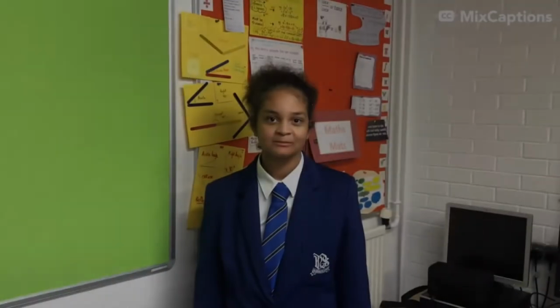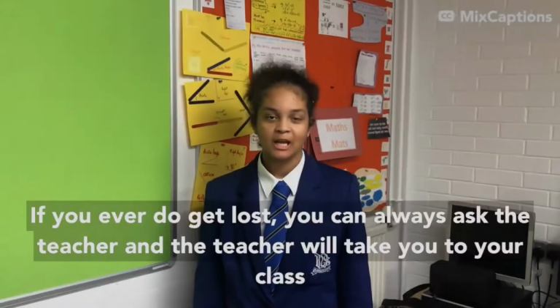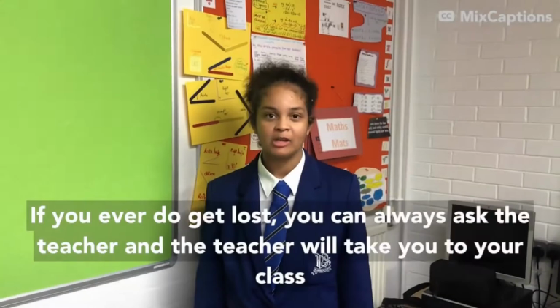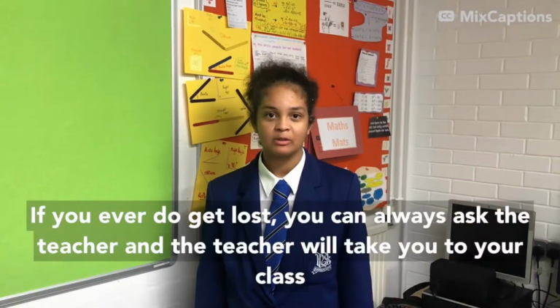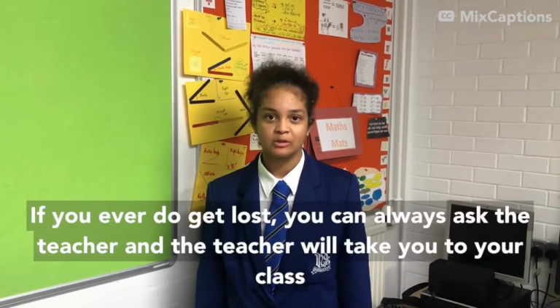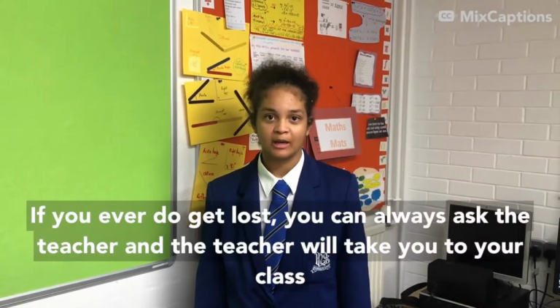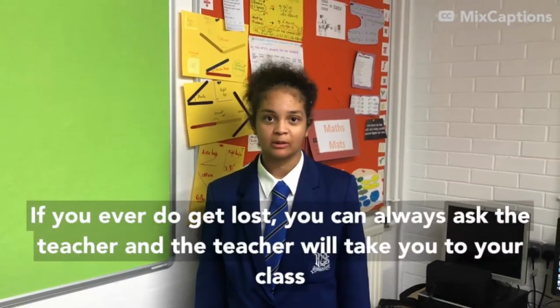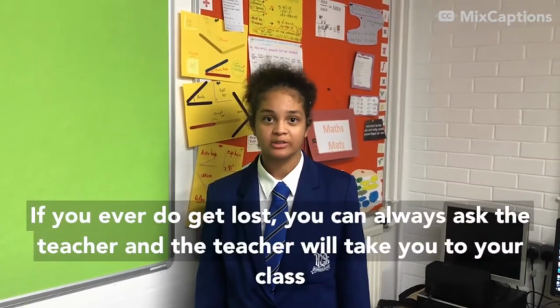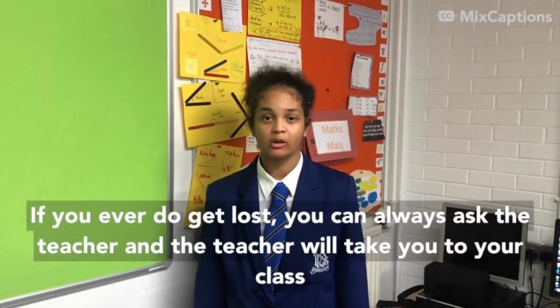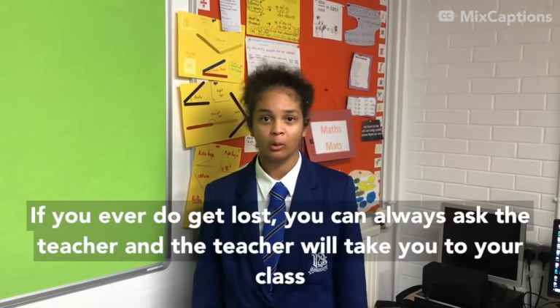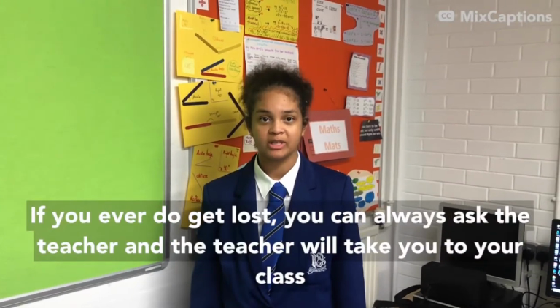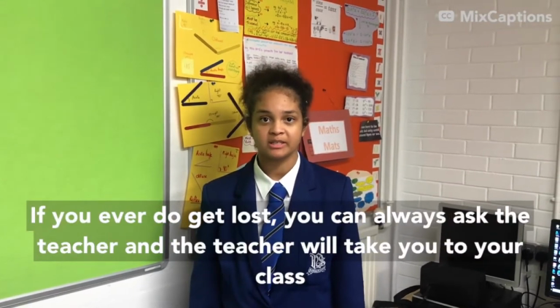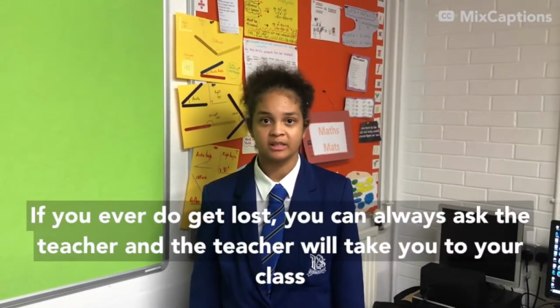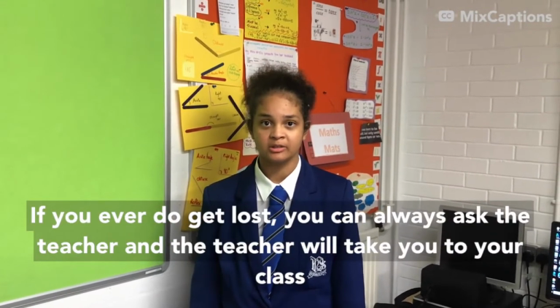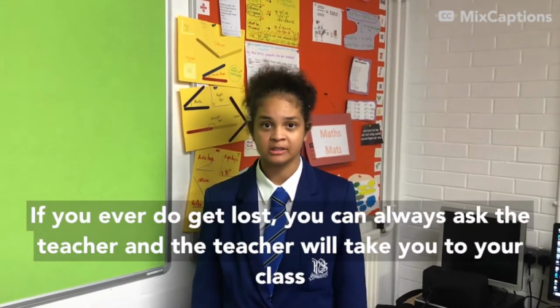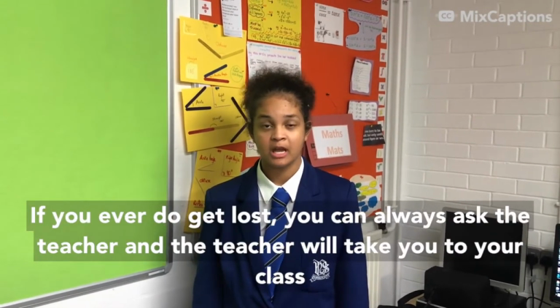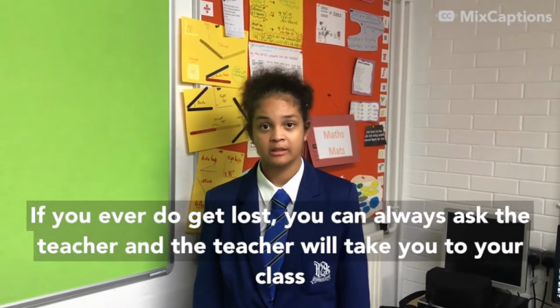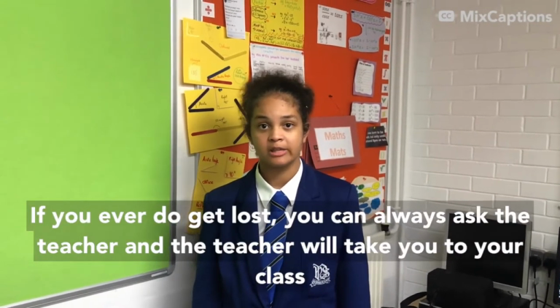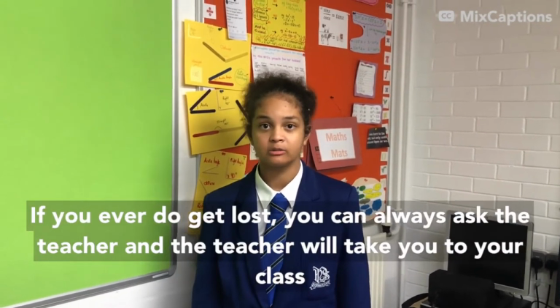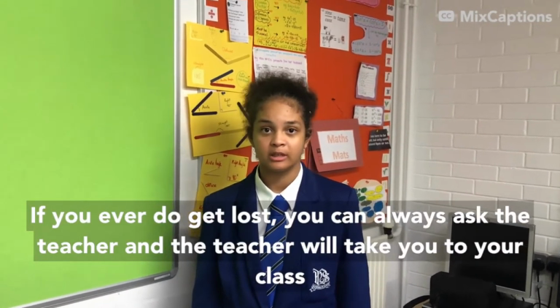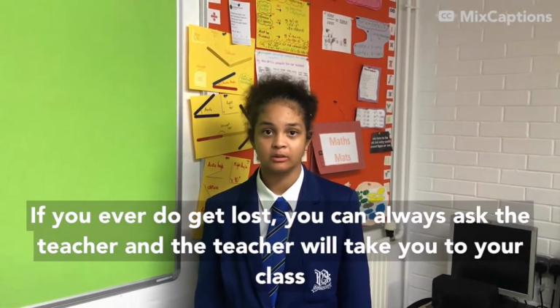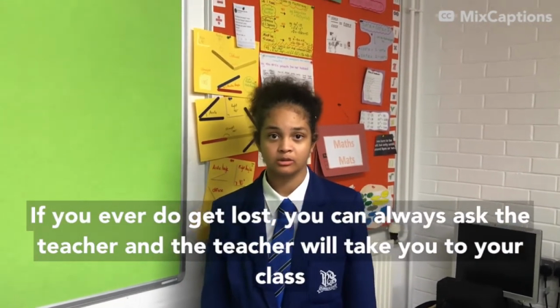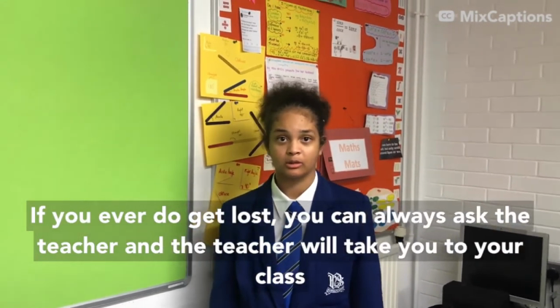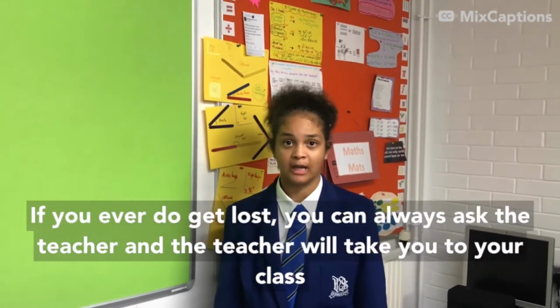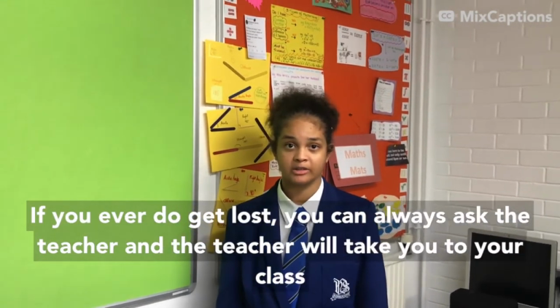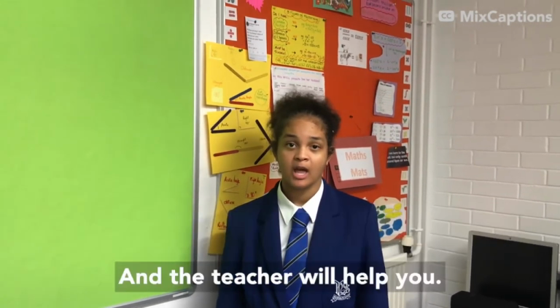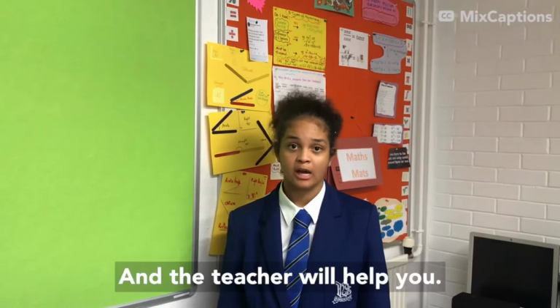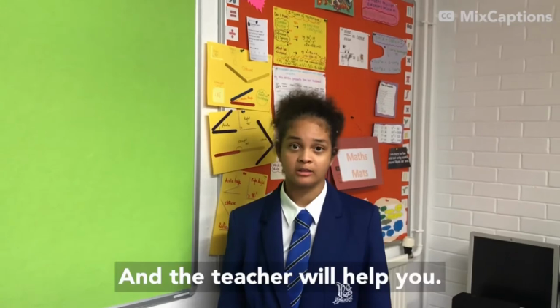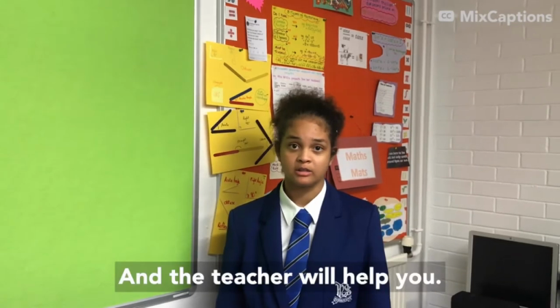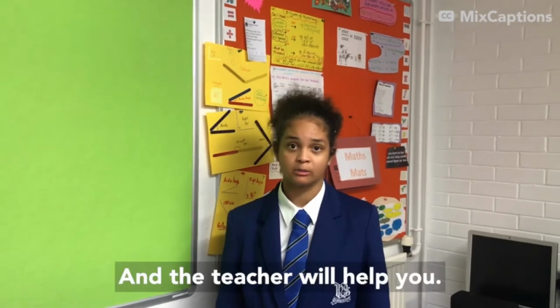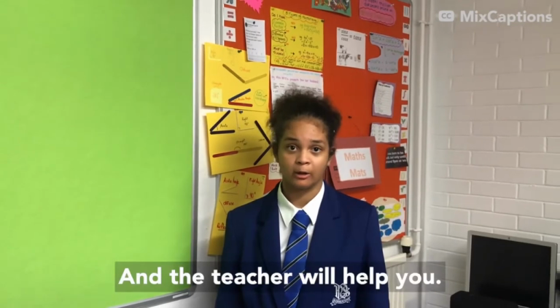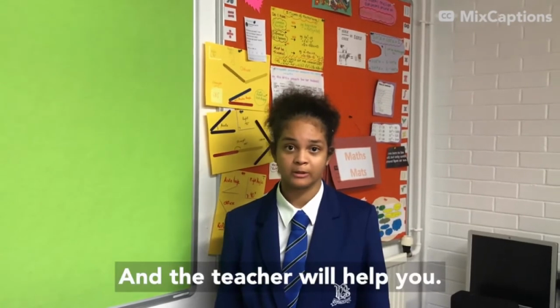If you ever do get lost, you can always ask a teacher. The teacher will take you to your class and help you.